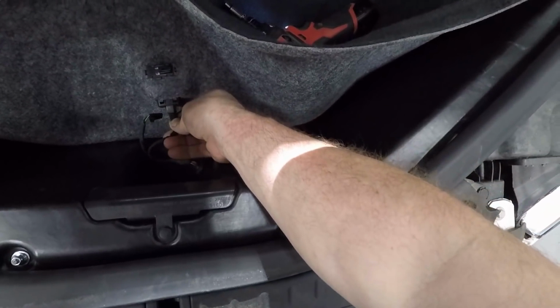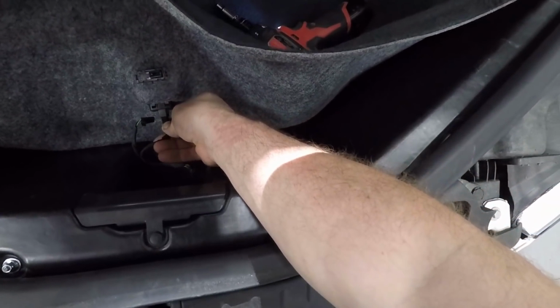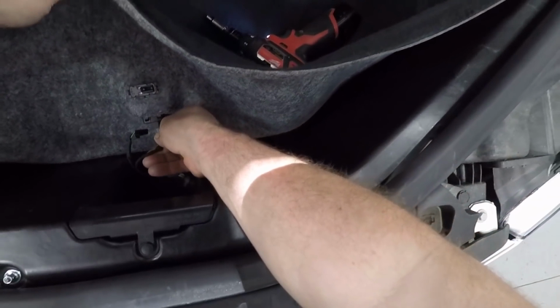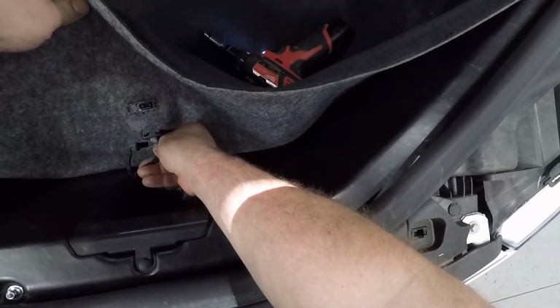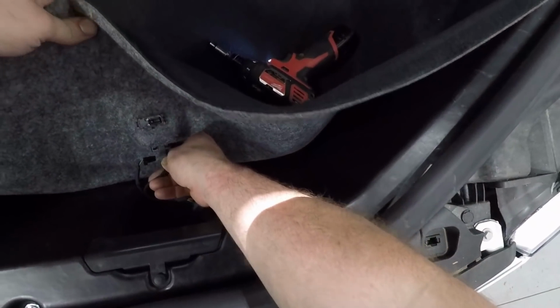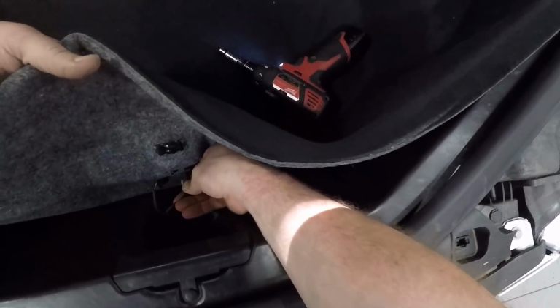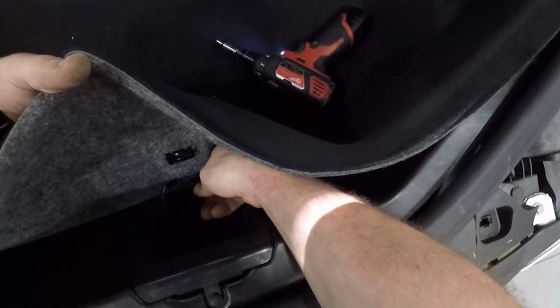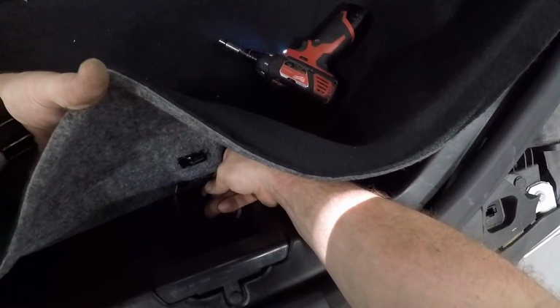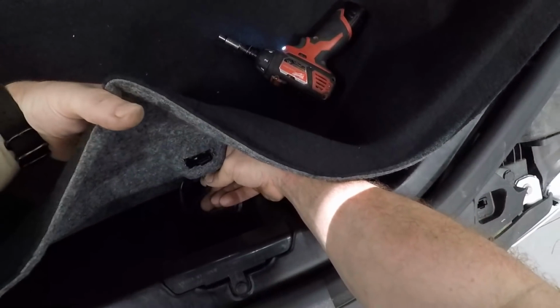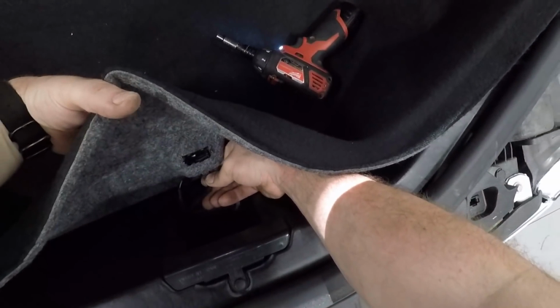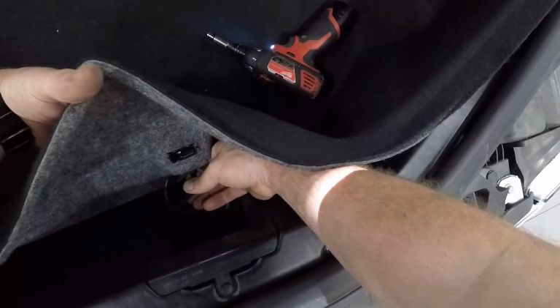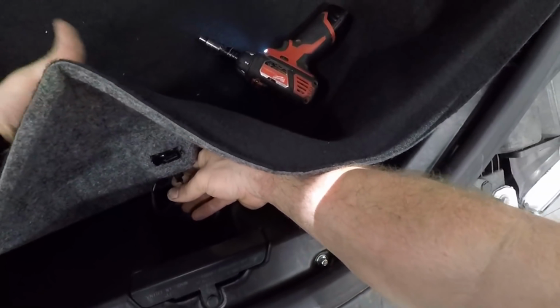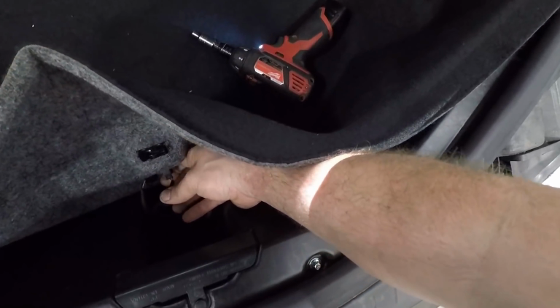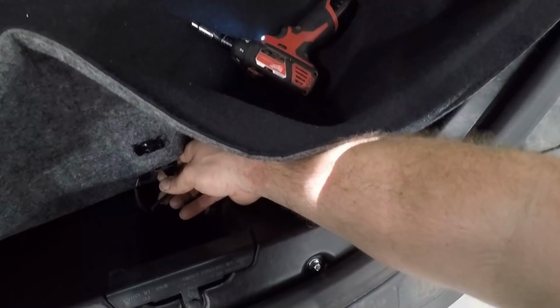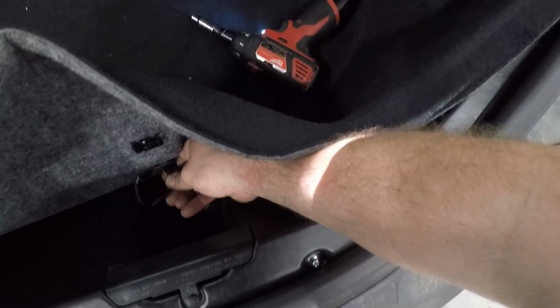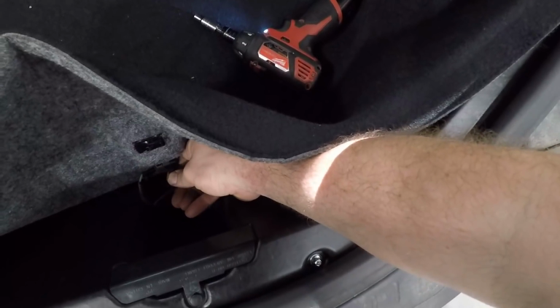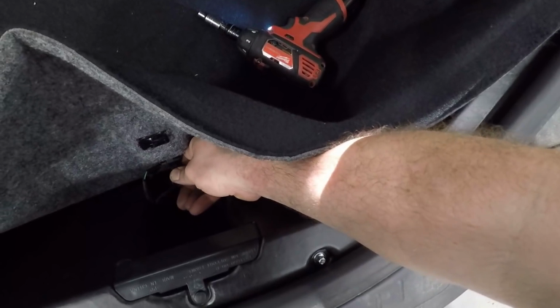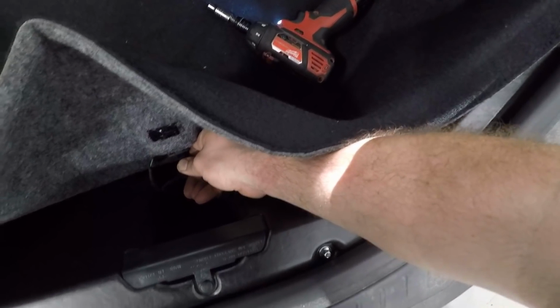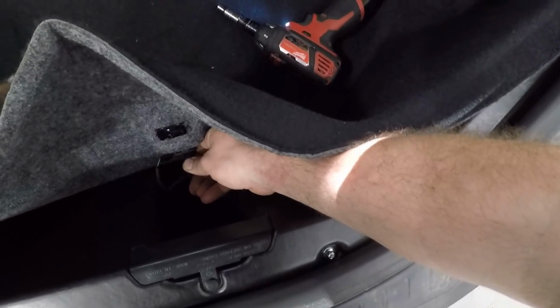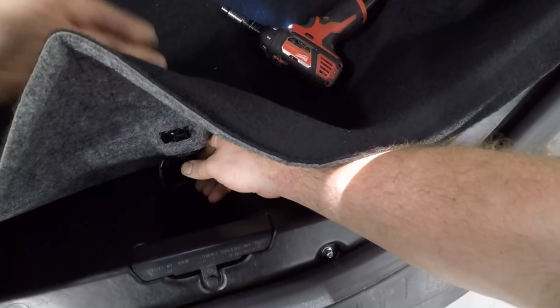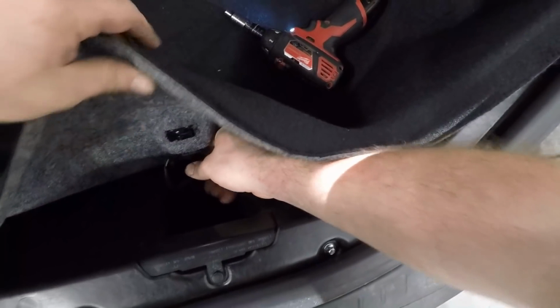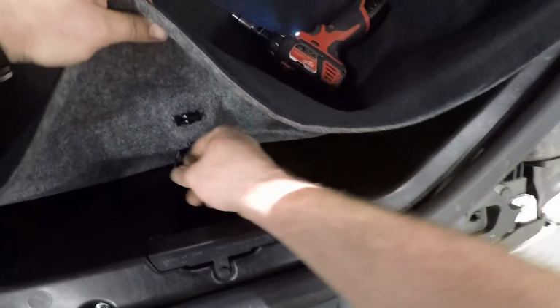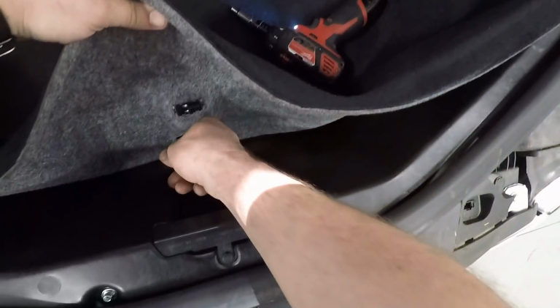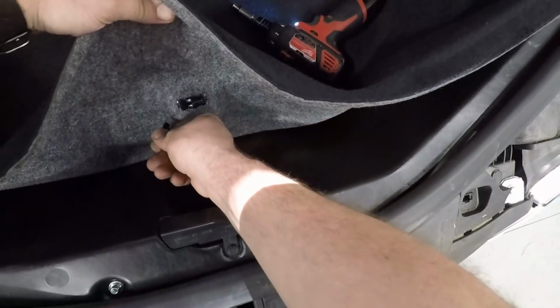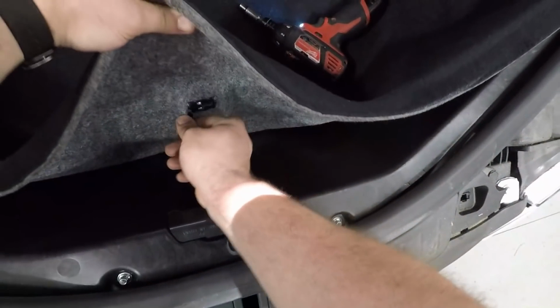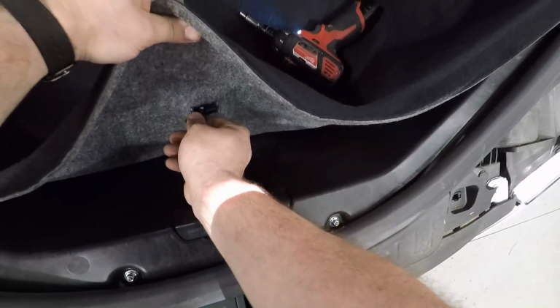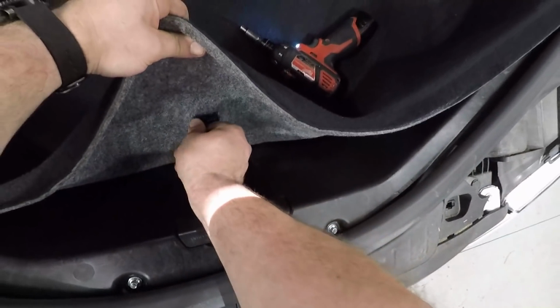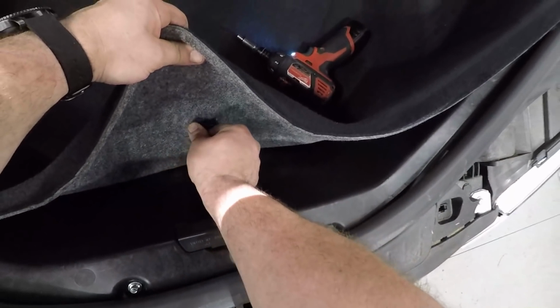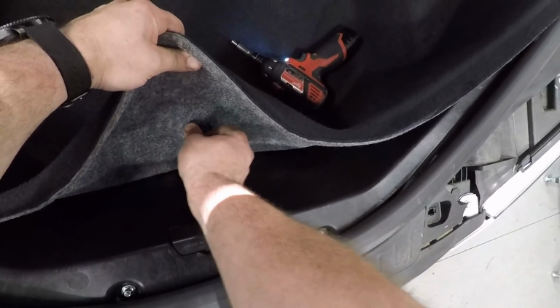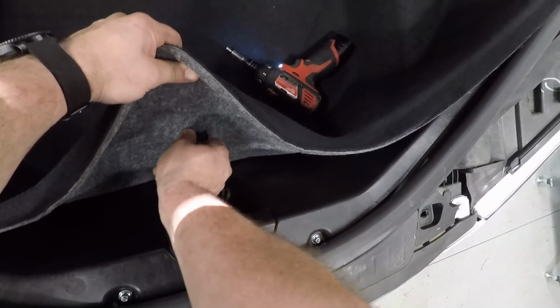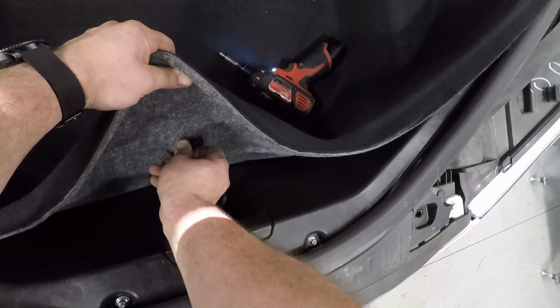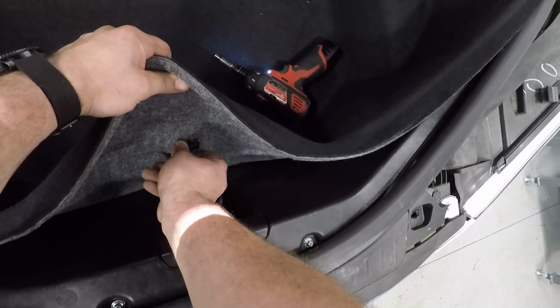You have to plug your switches in, make sure it works, and plug your light in.